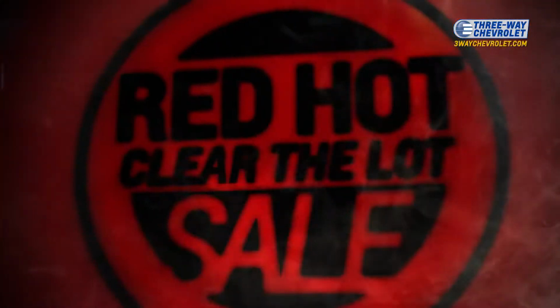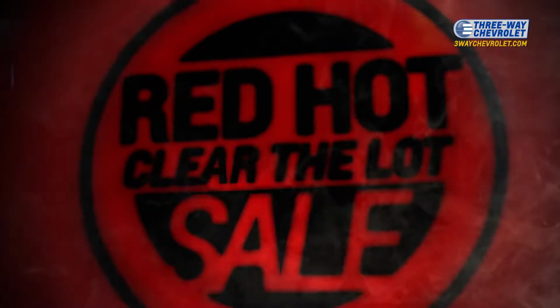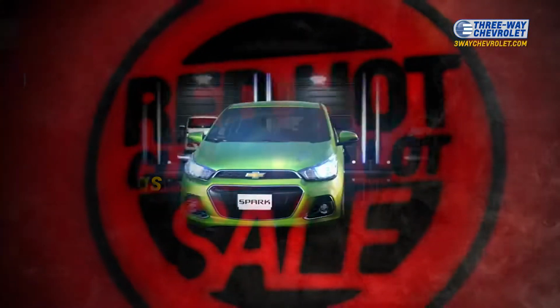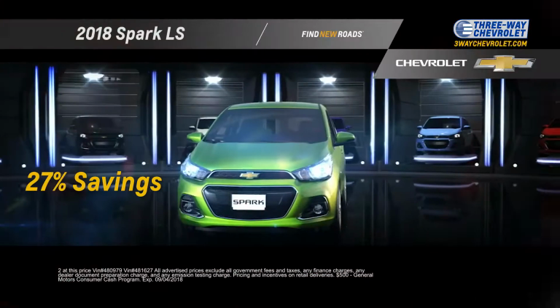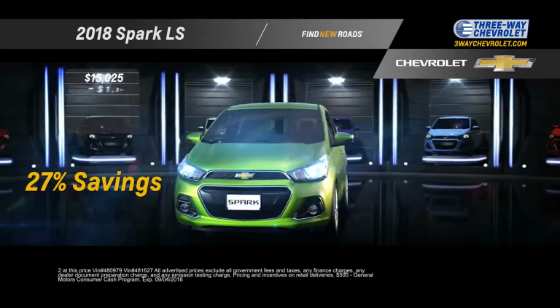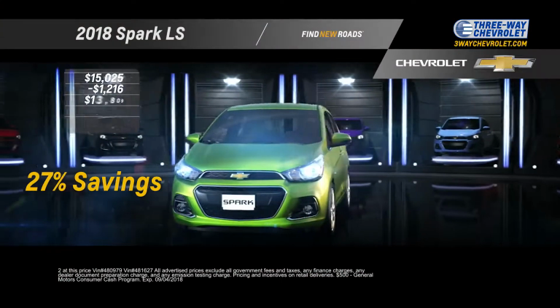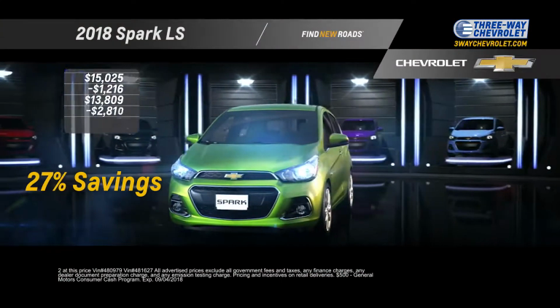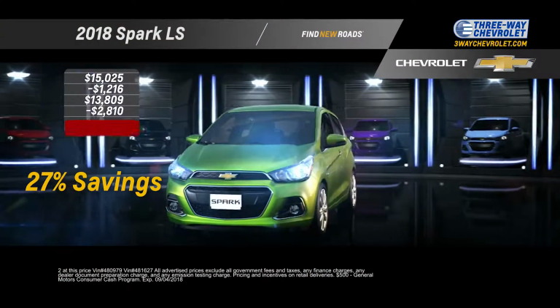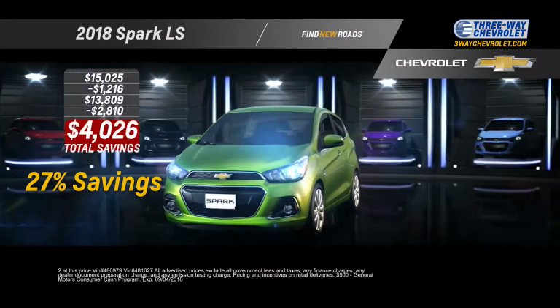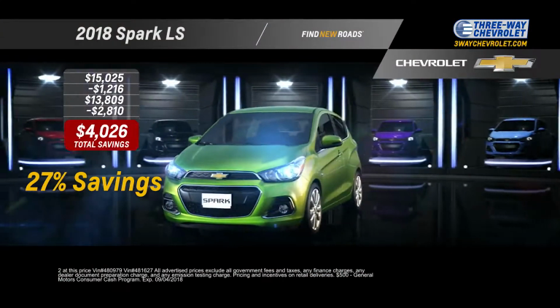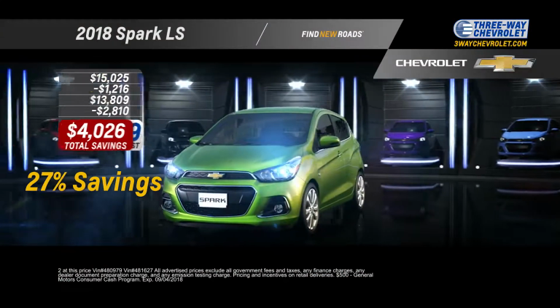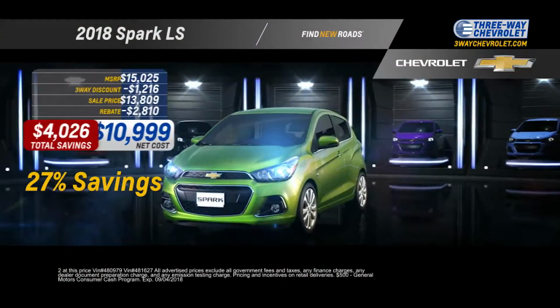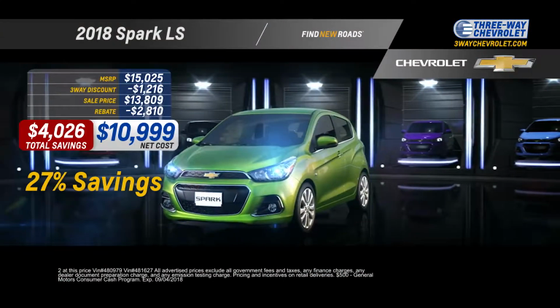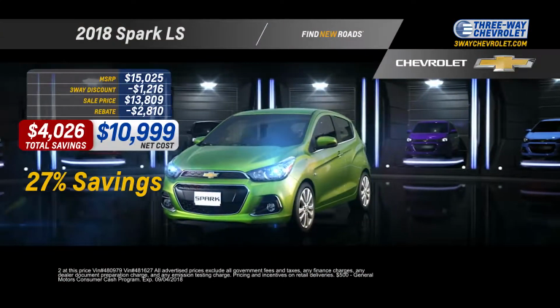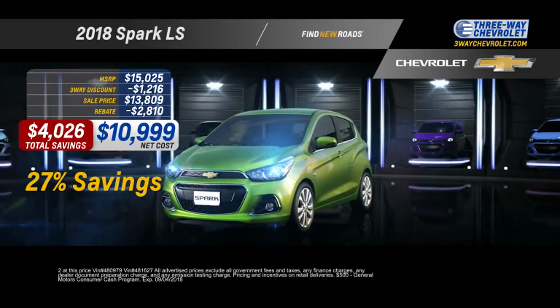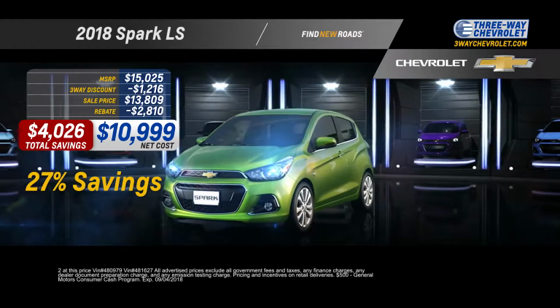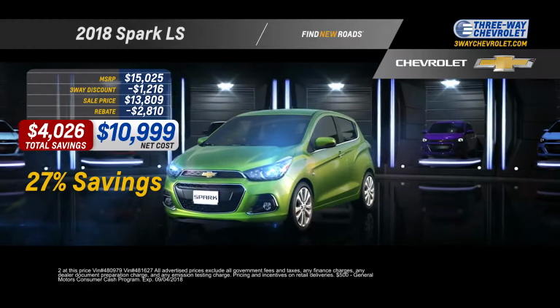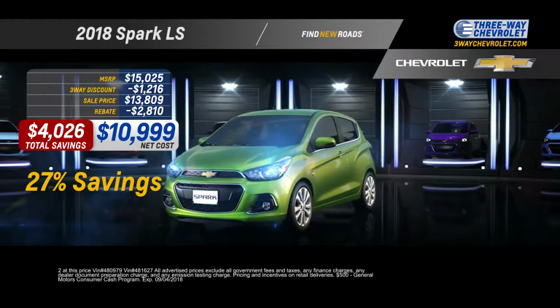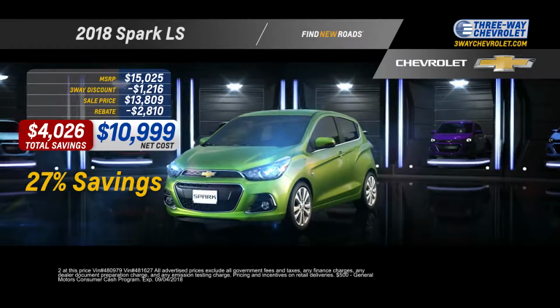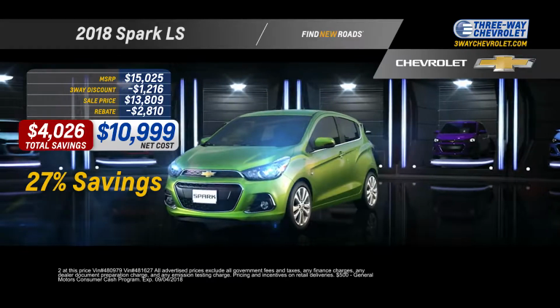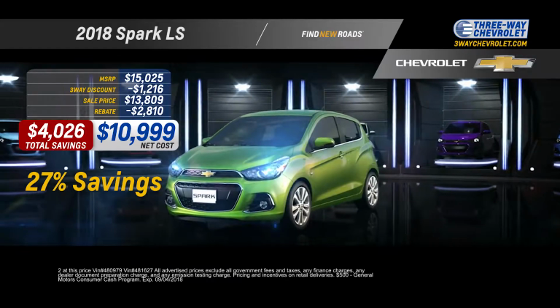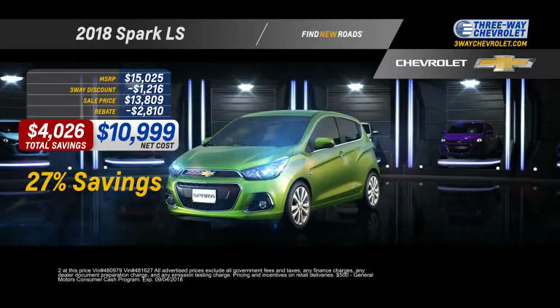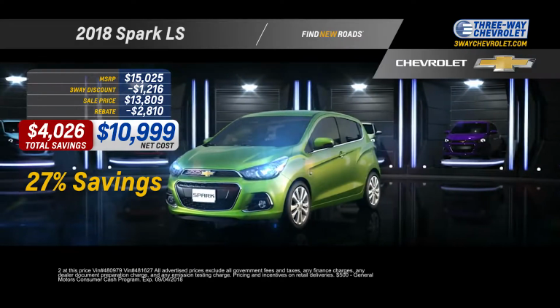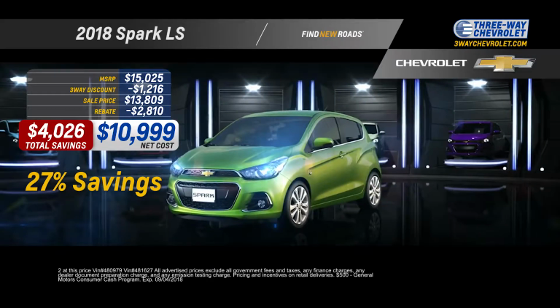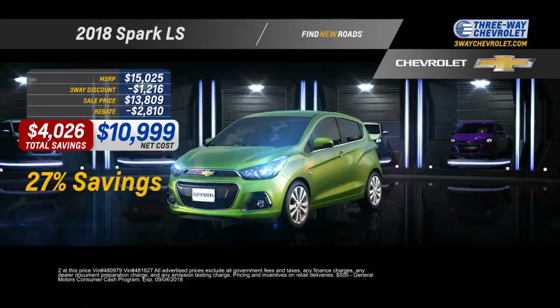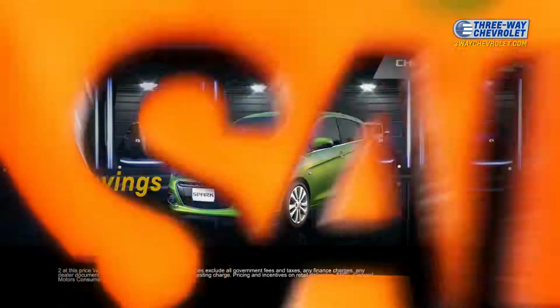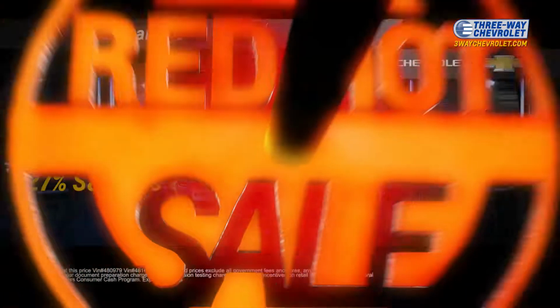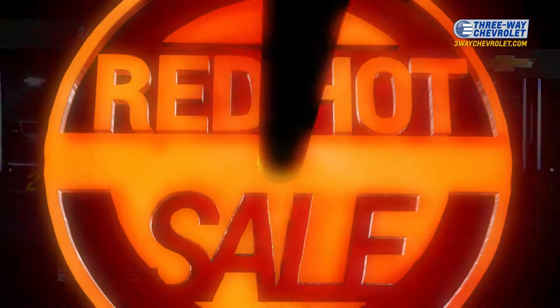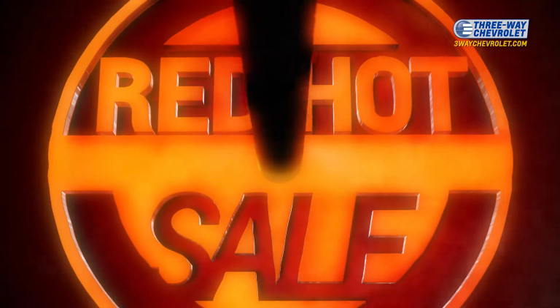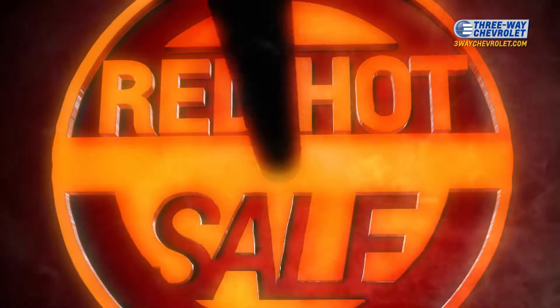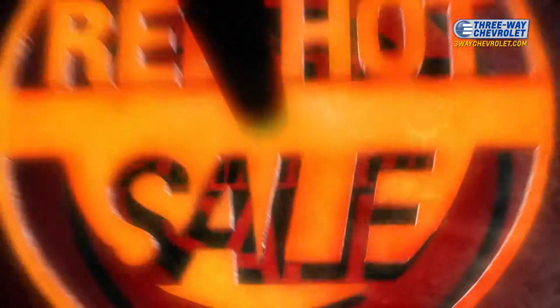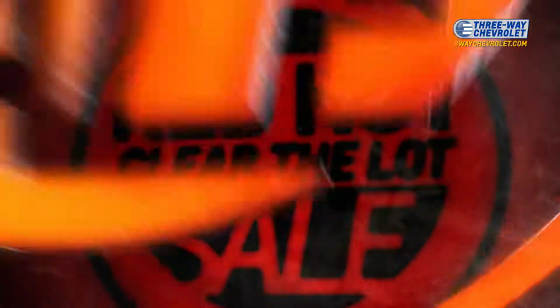Get 27% off MSRP on this 2018 Spark, only $10,999. Red Hot.